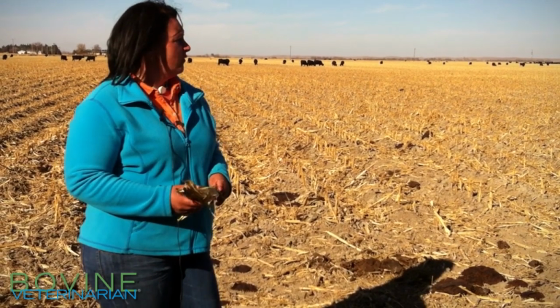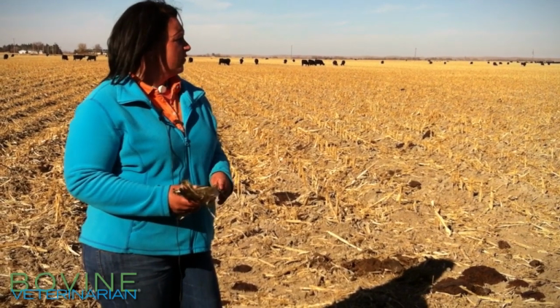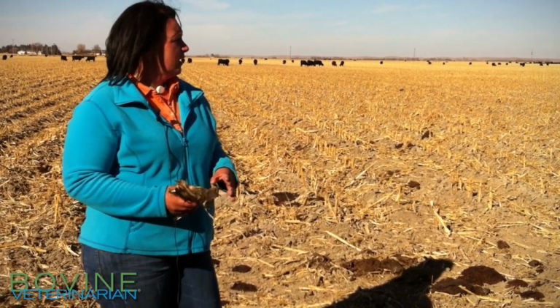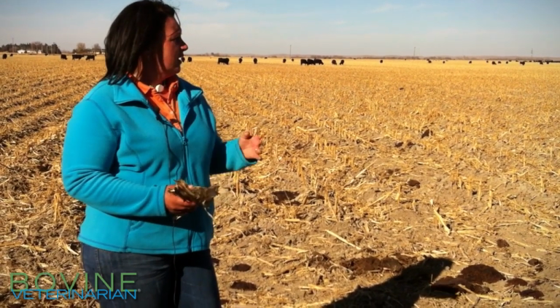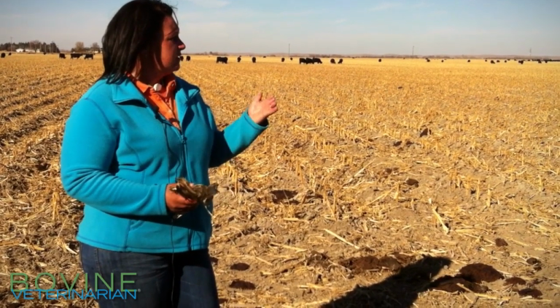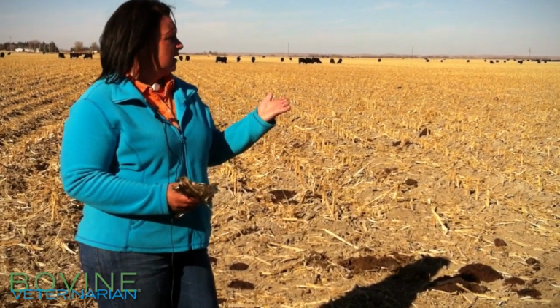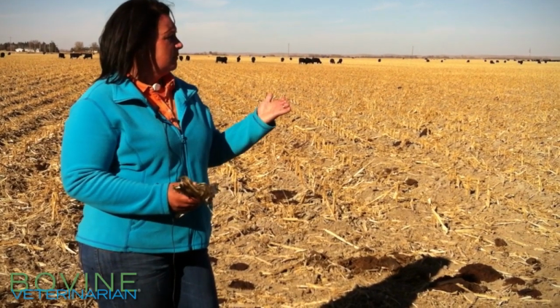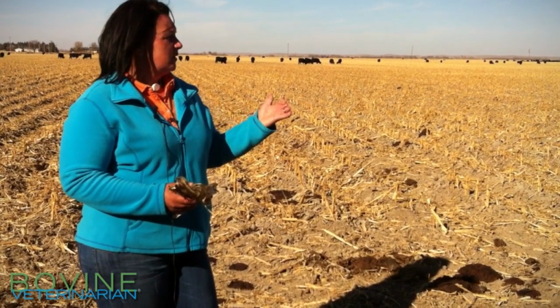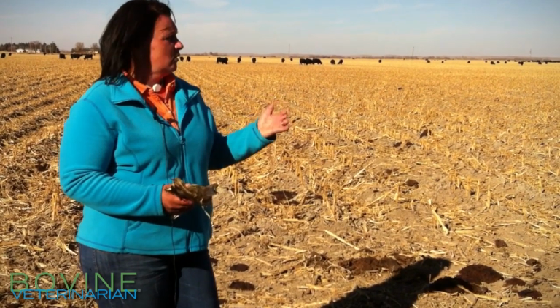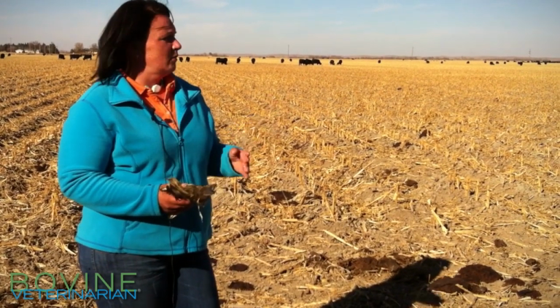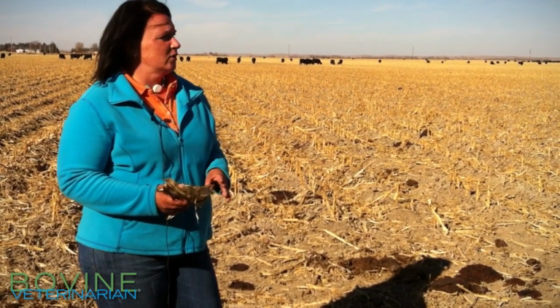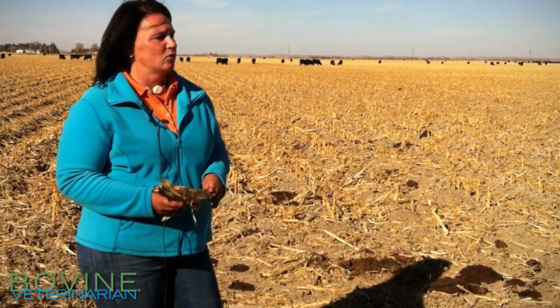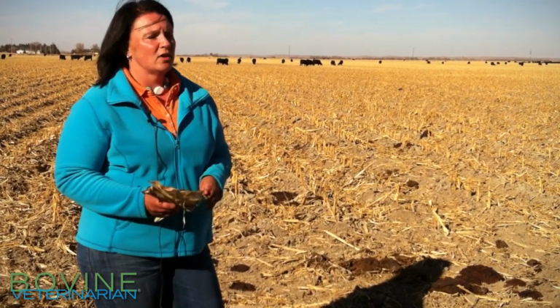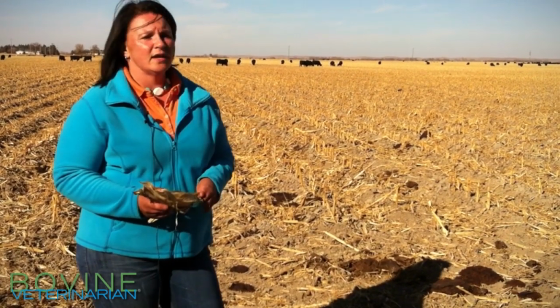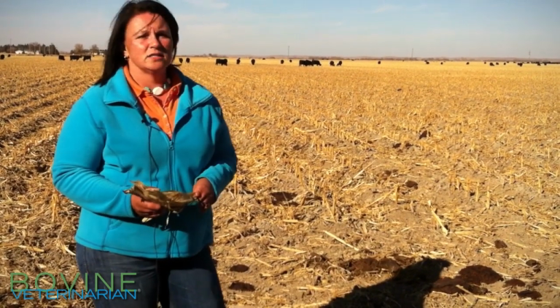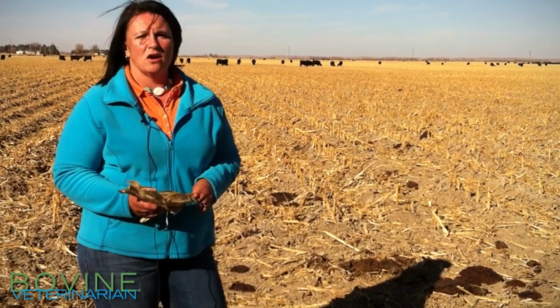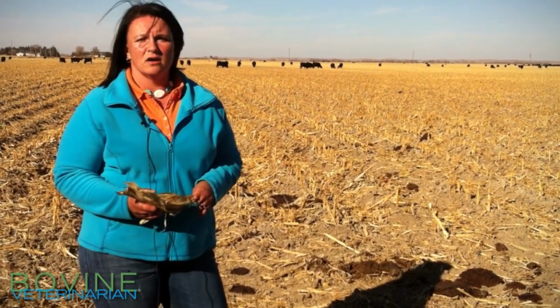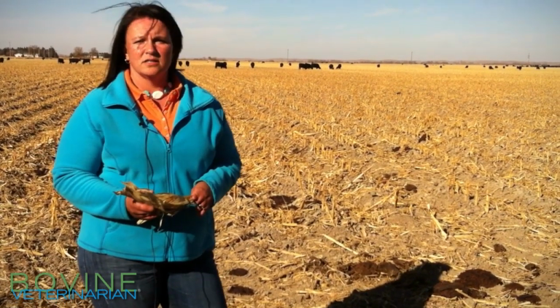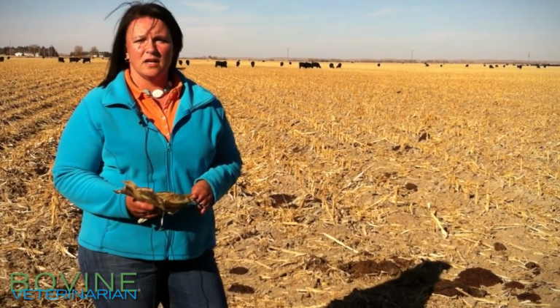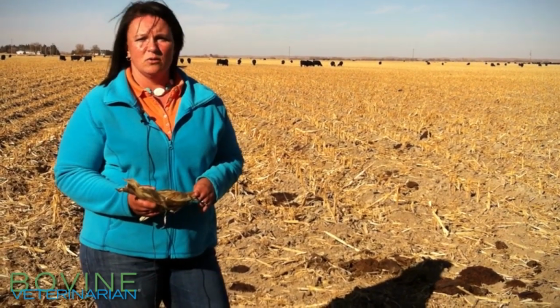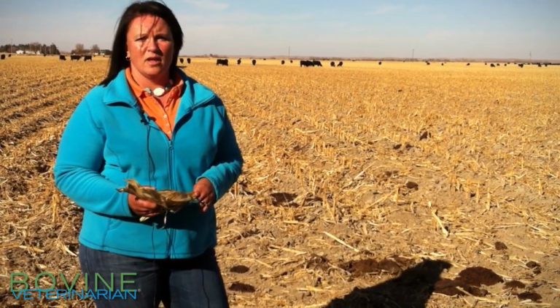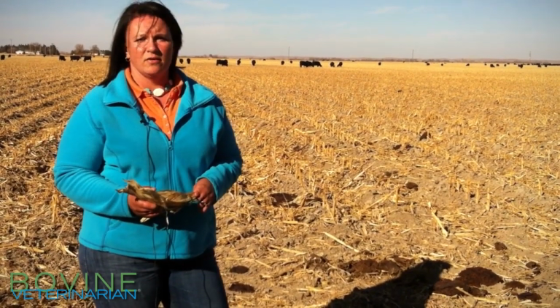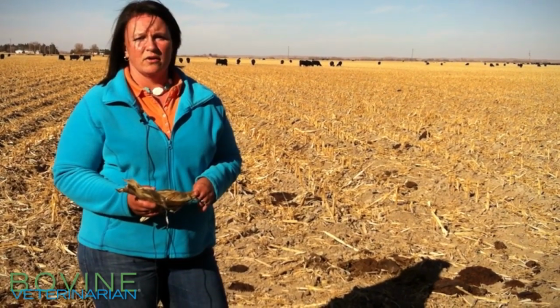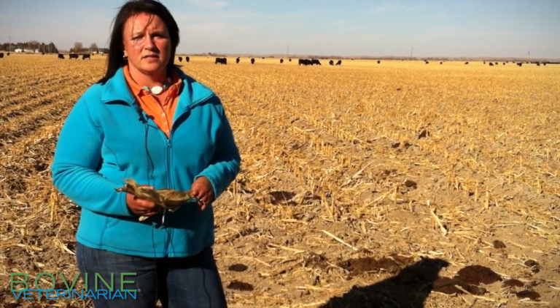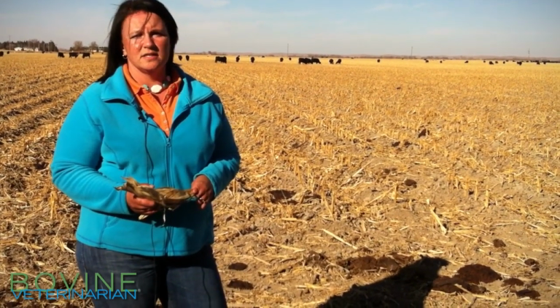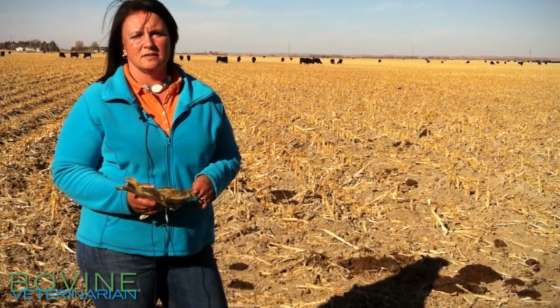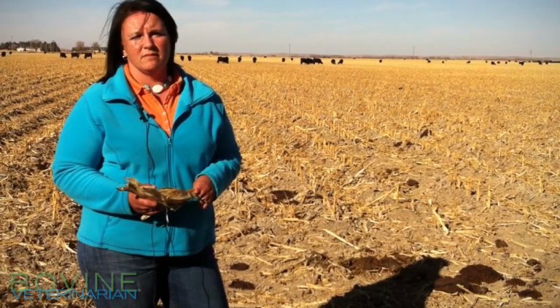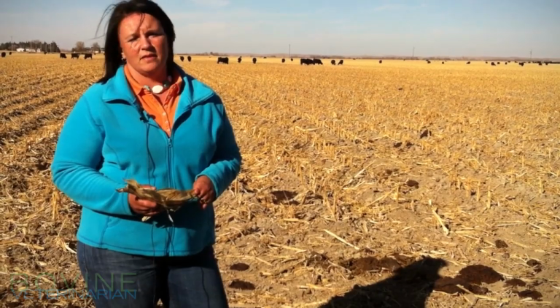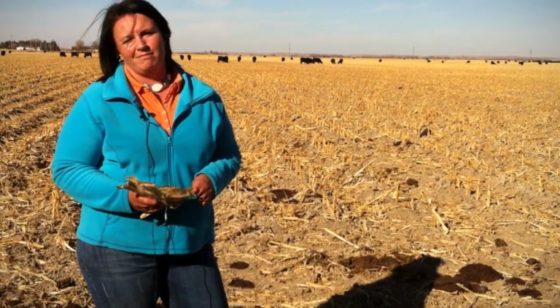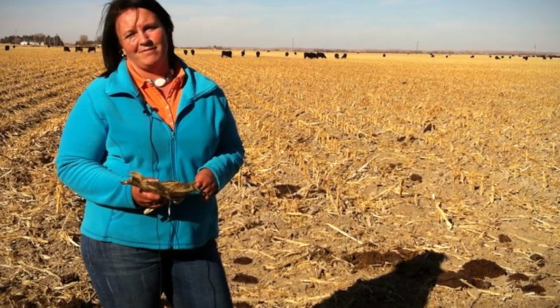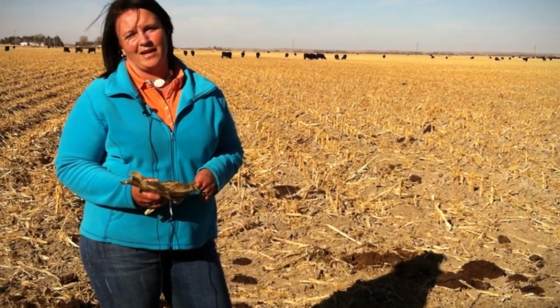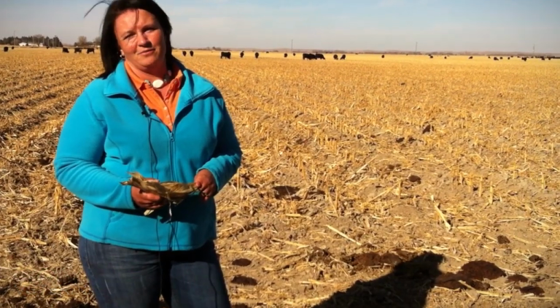Hopefully you're able to utilize stalks and you will have a great season. Thank you.